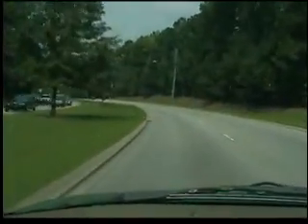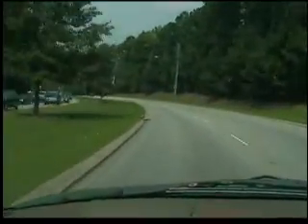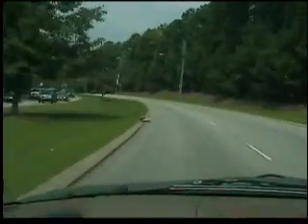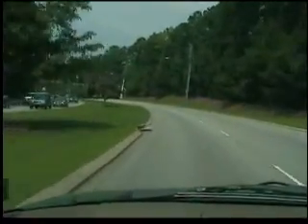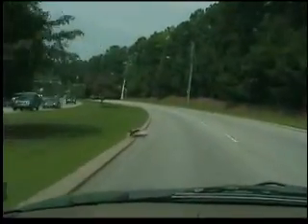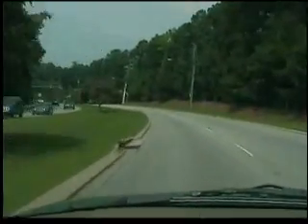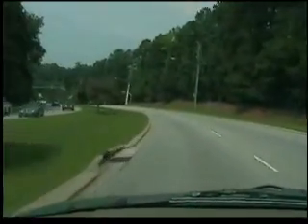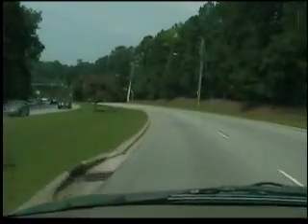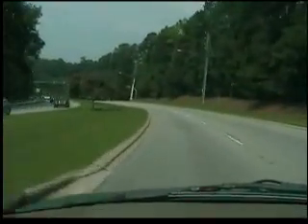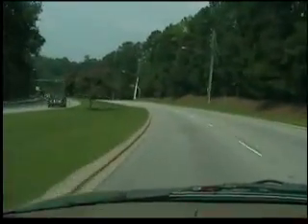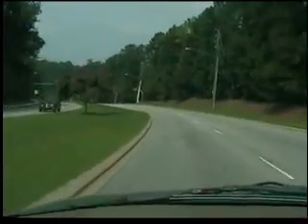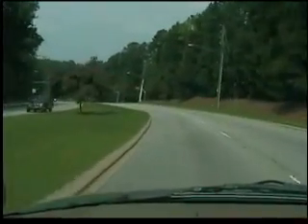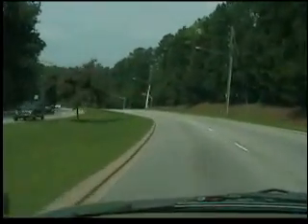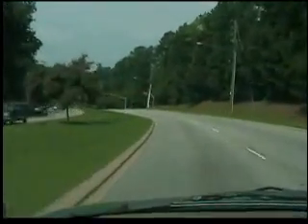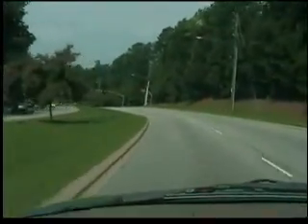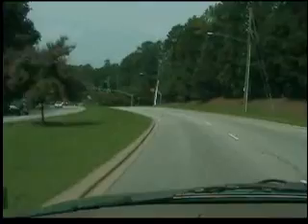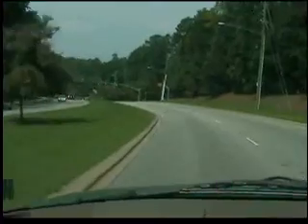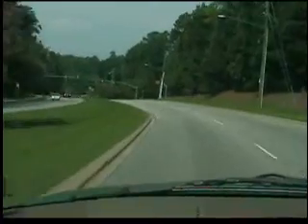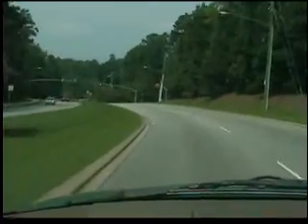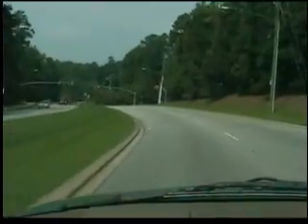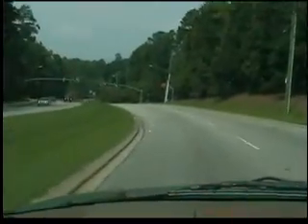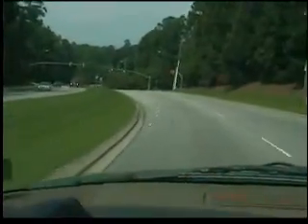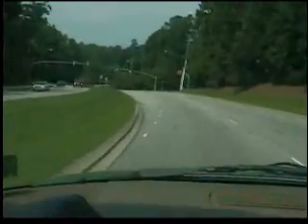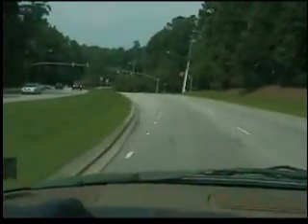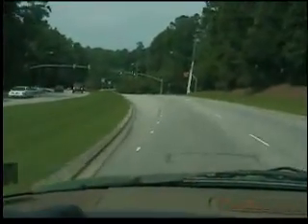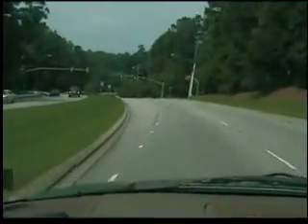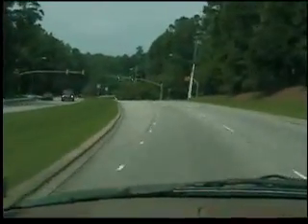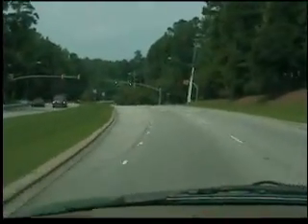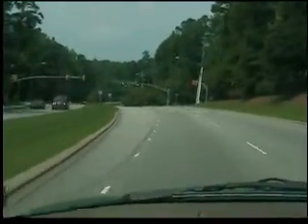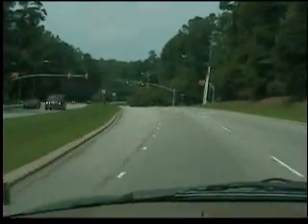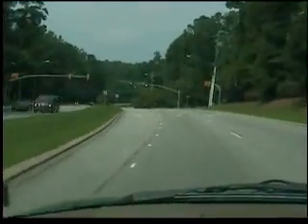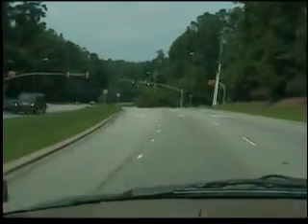Every time I go there, it's just amazing. I can throw all my stuff away.